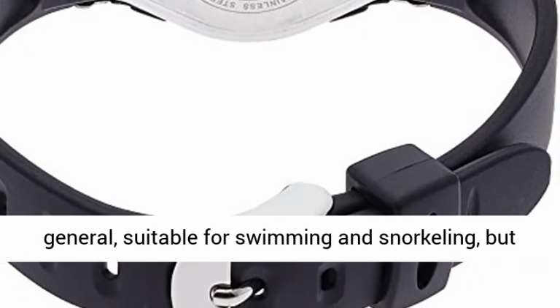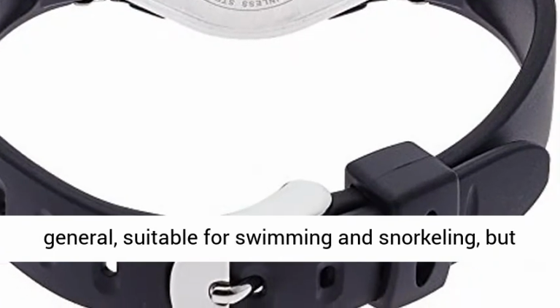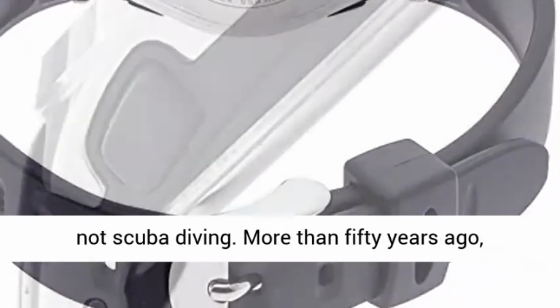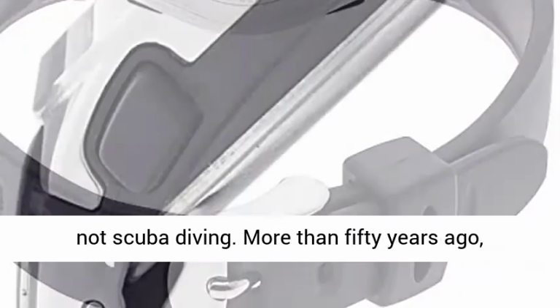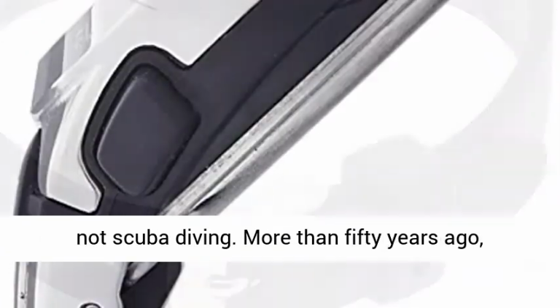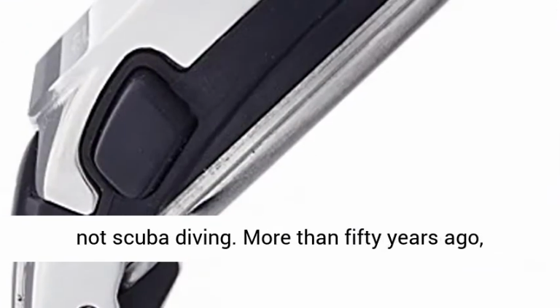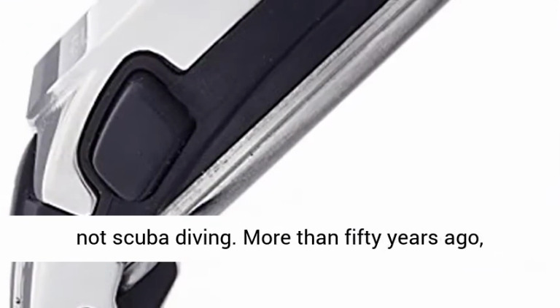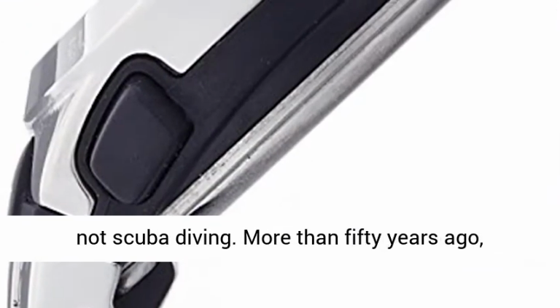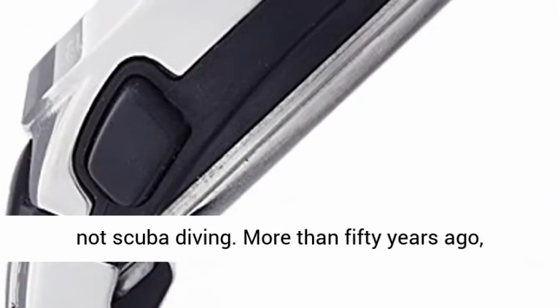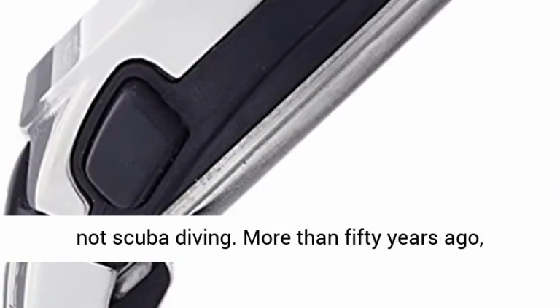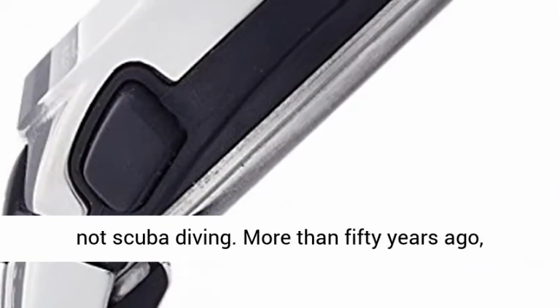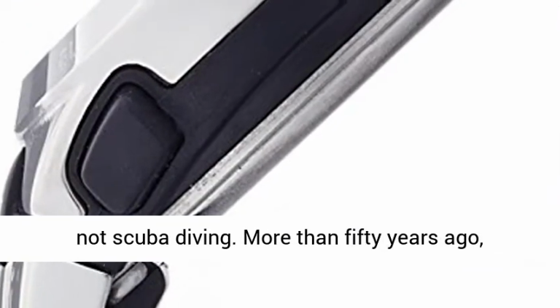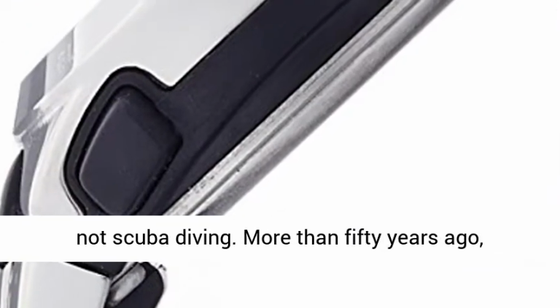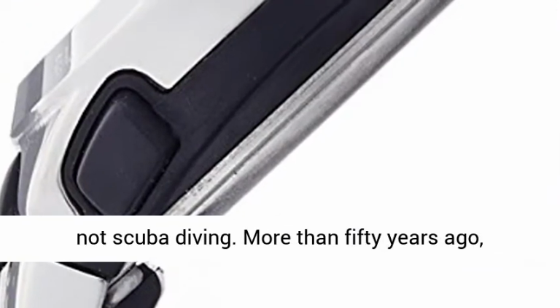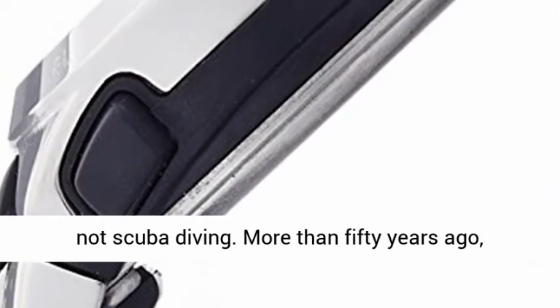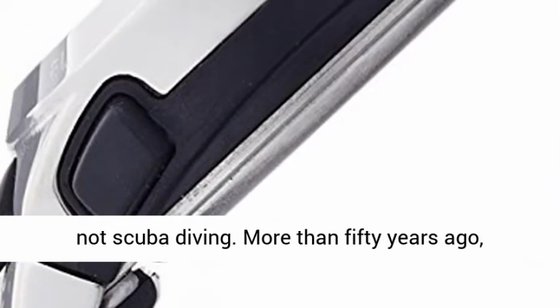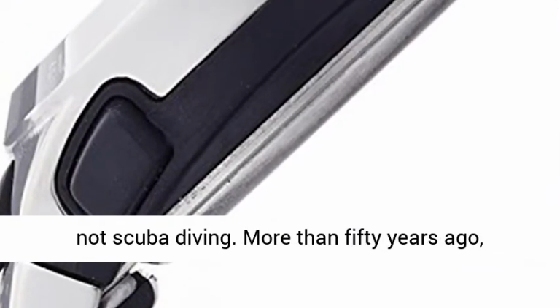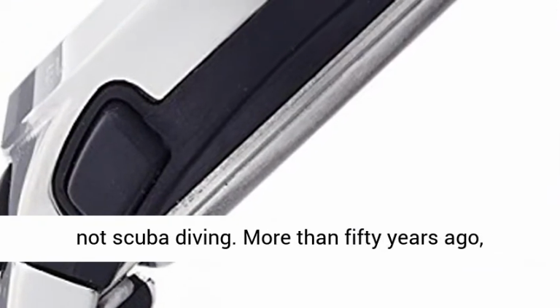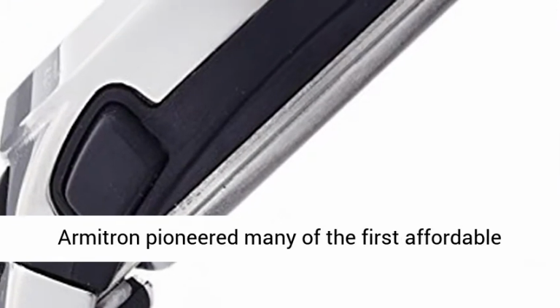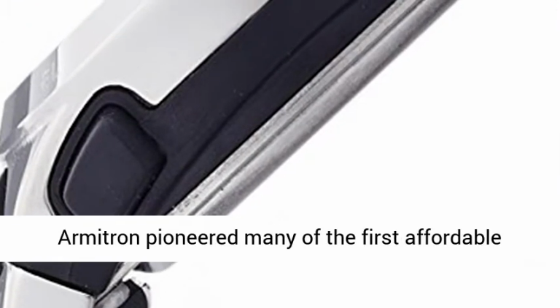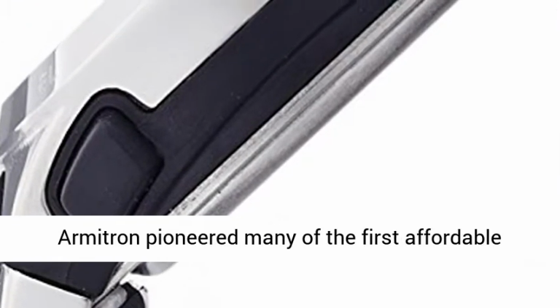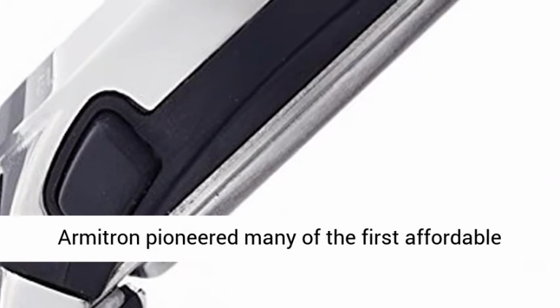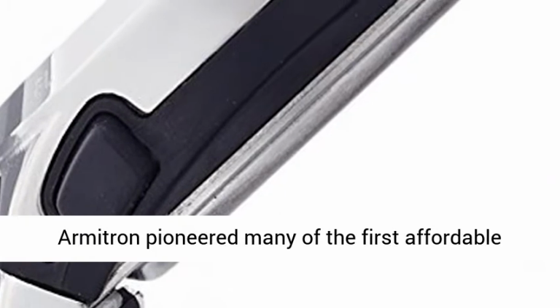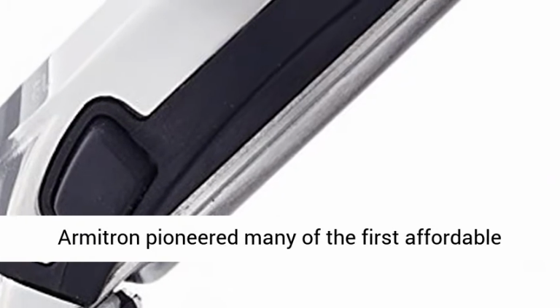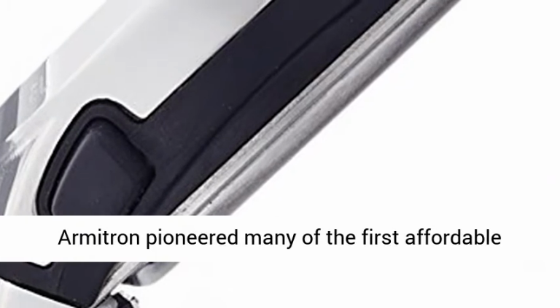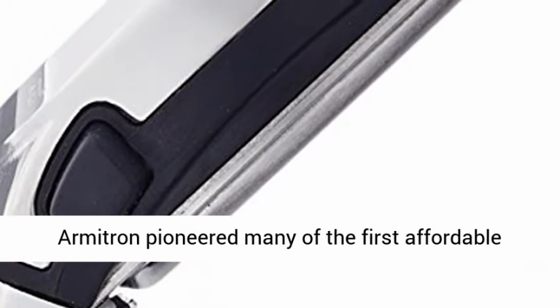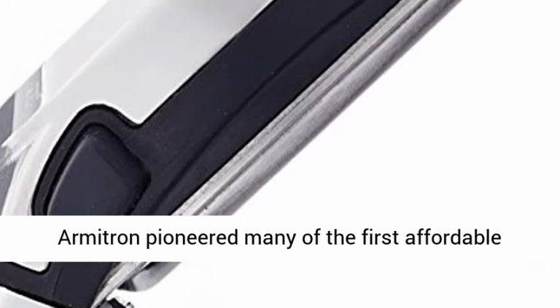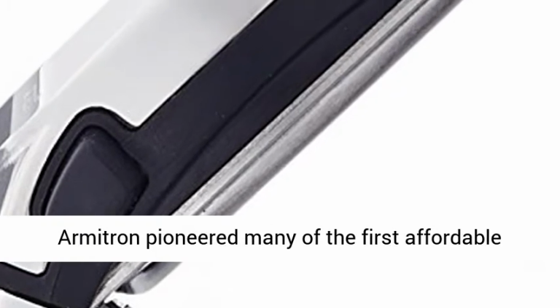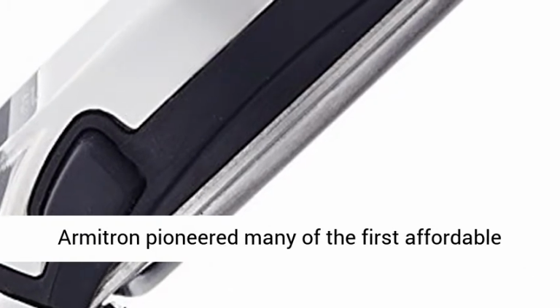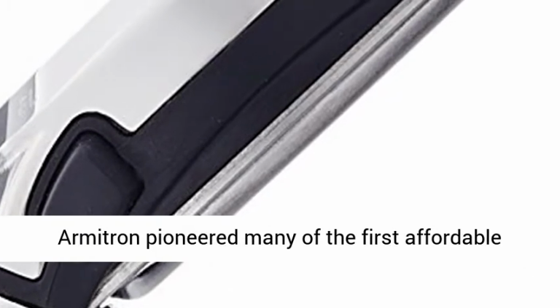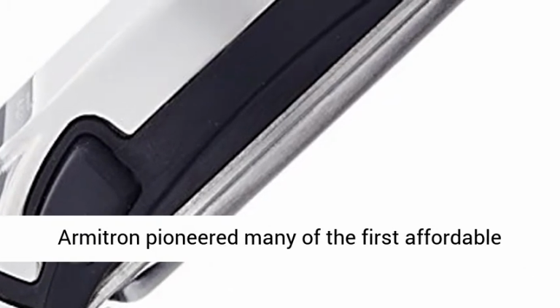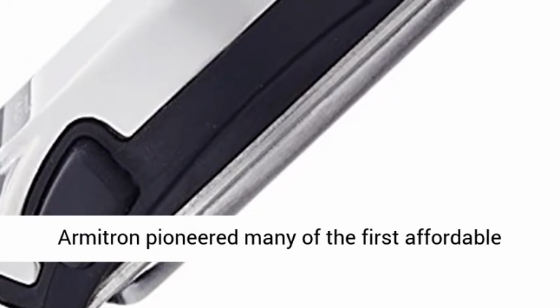In general, suitable for swimming and snorkeling, but not scuba diving.